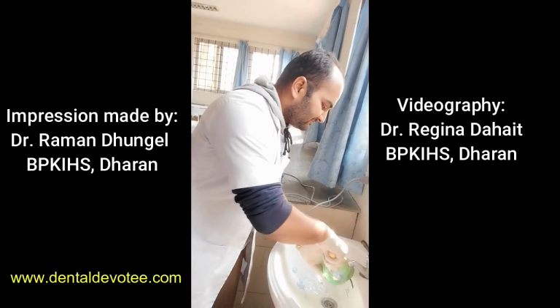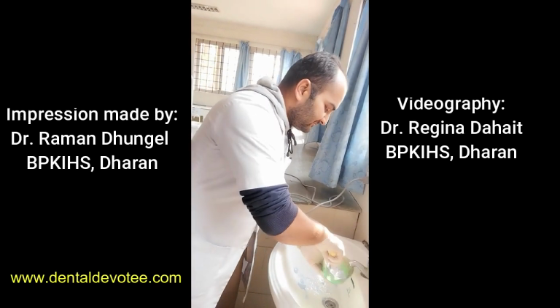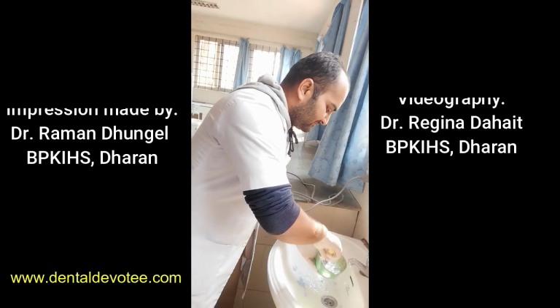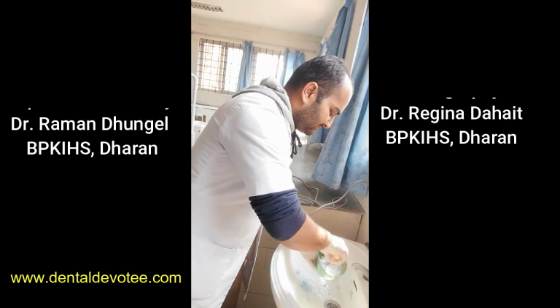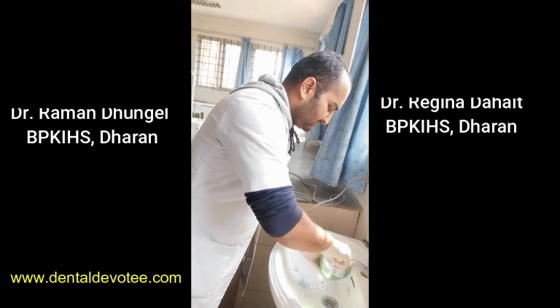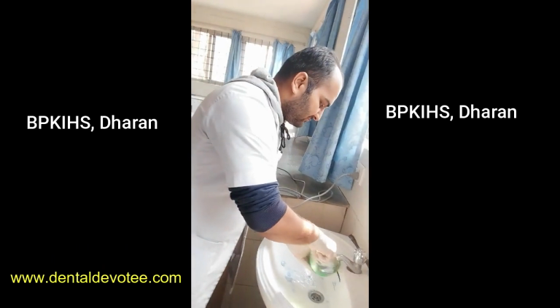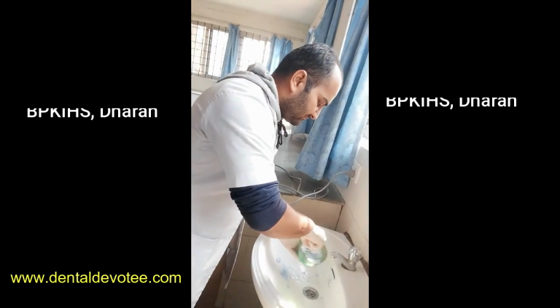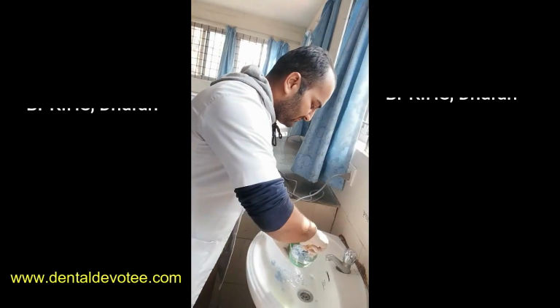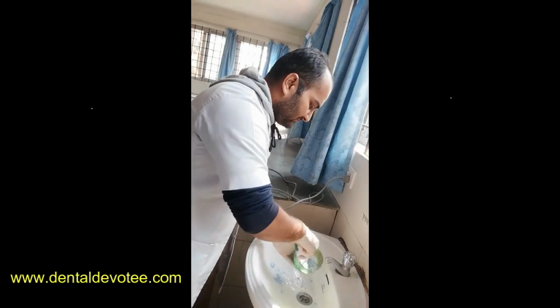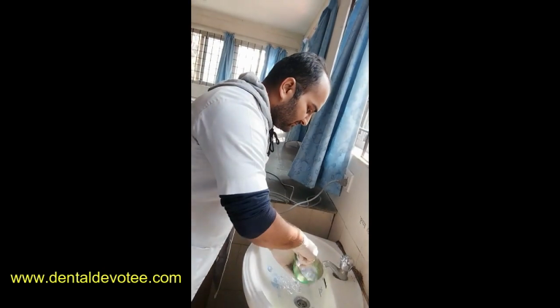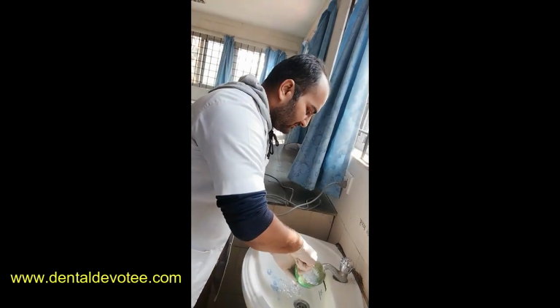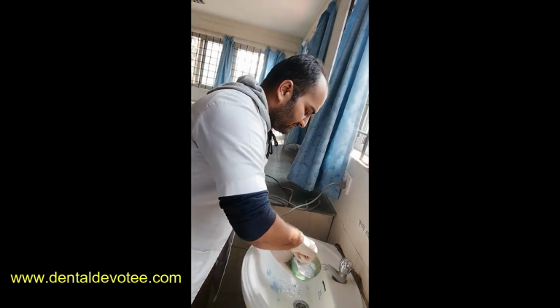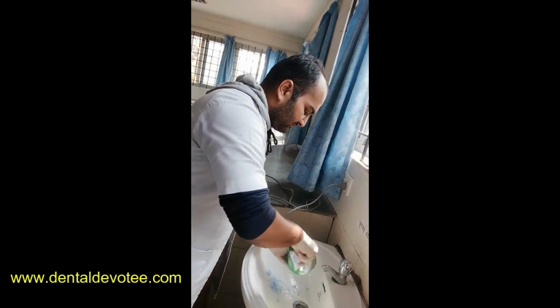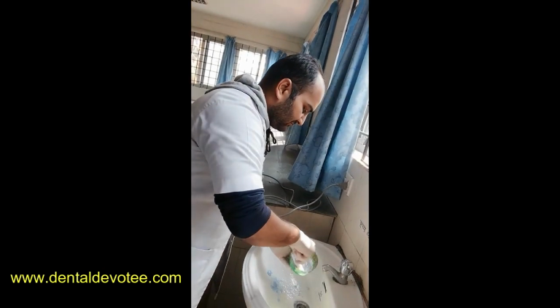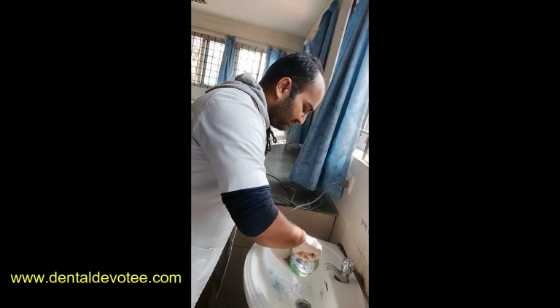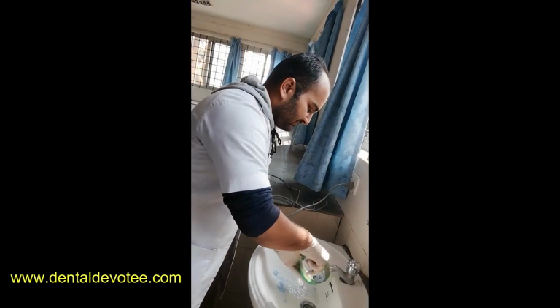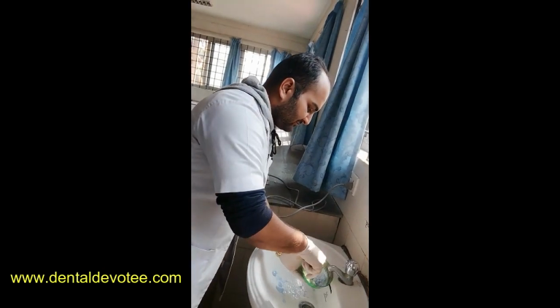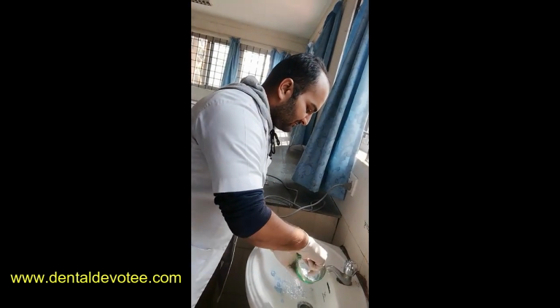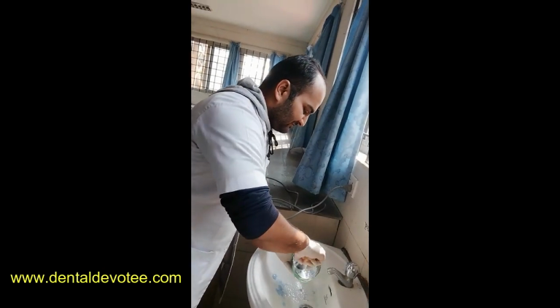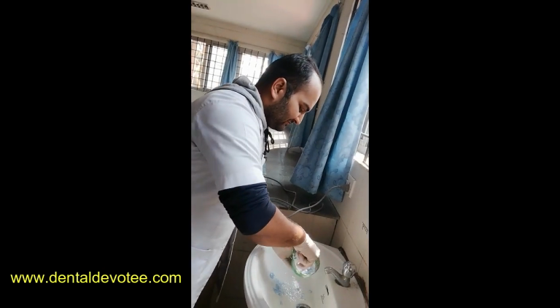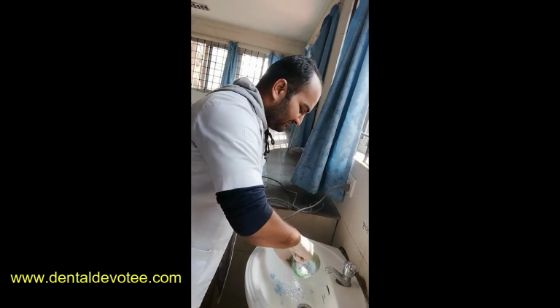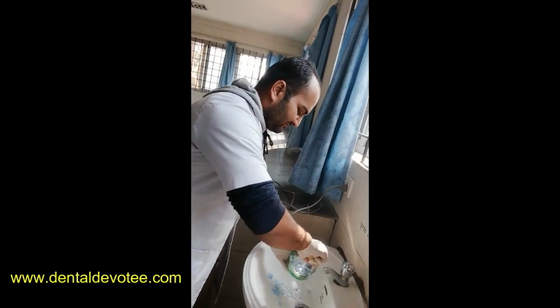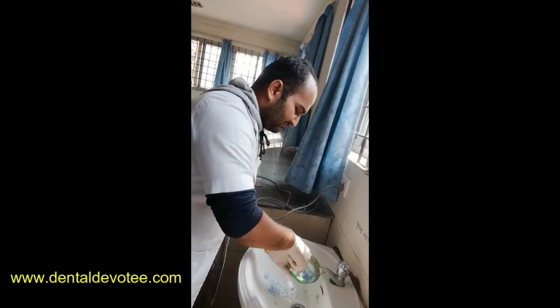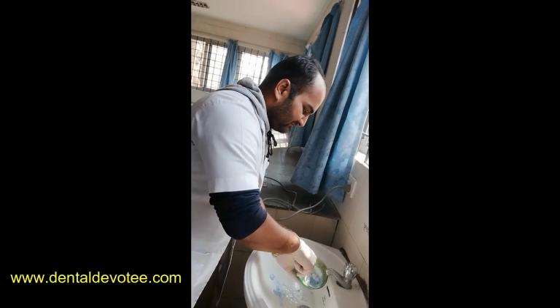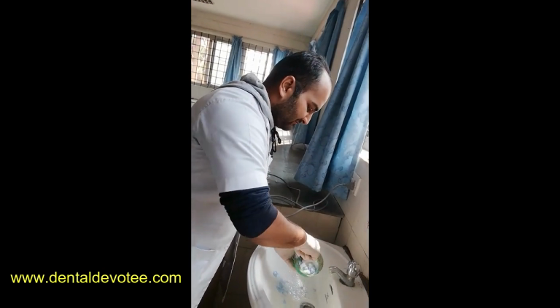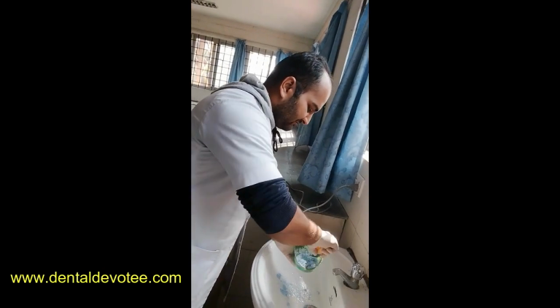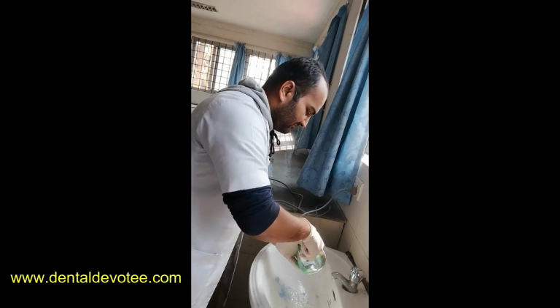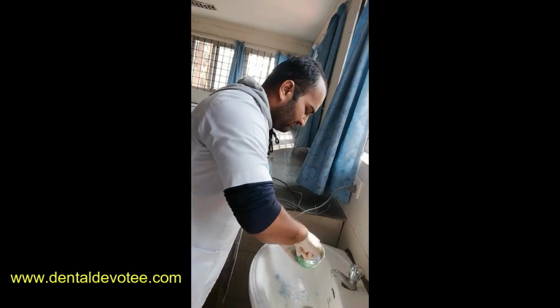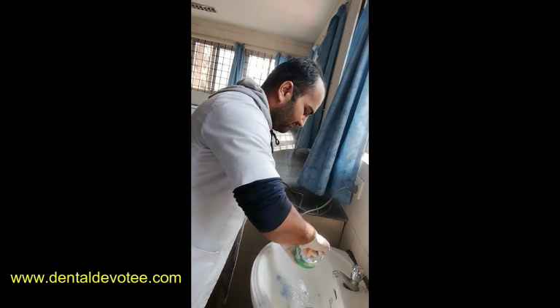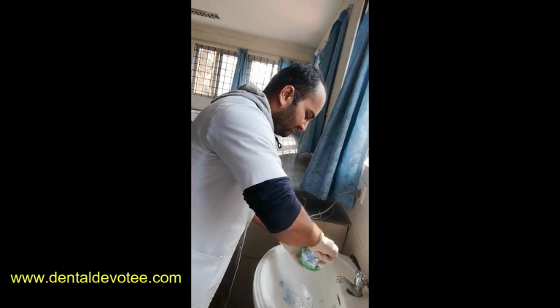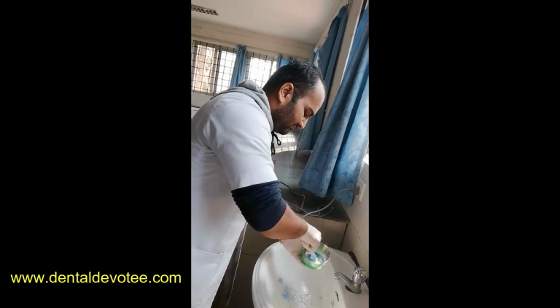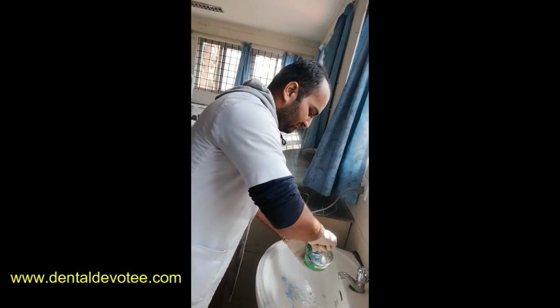So guys, Dr. Raman is about to make his own impression using Alginate.